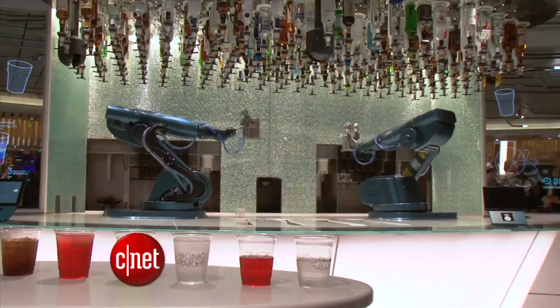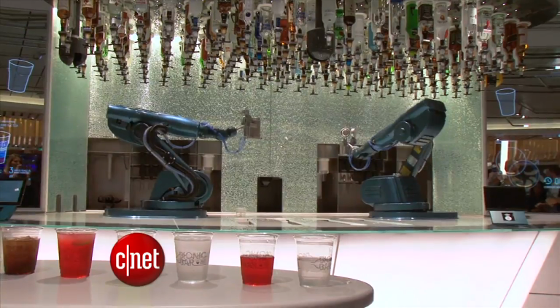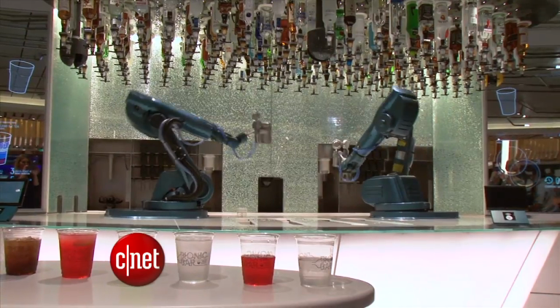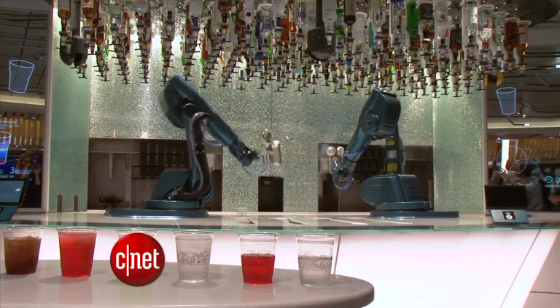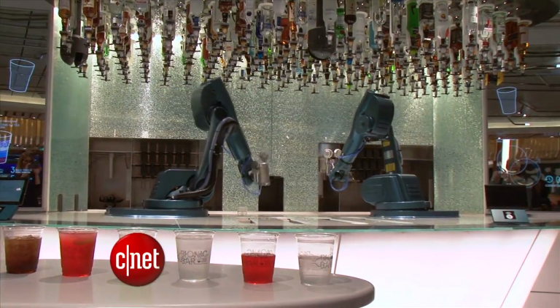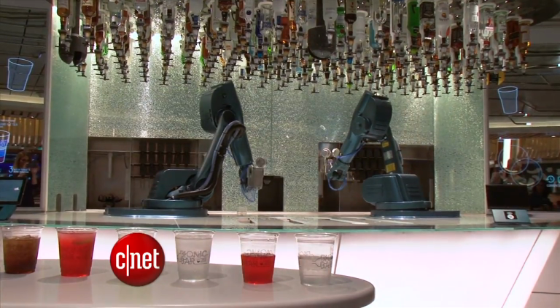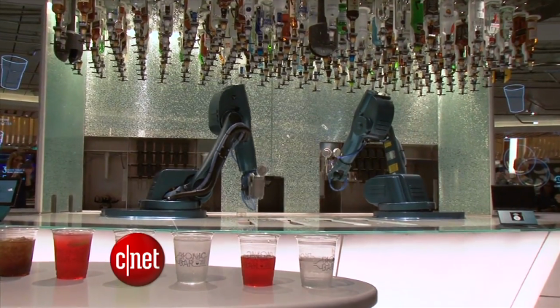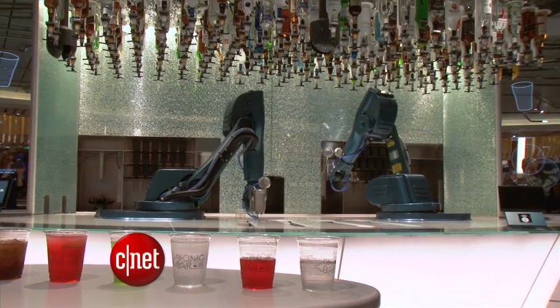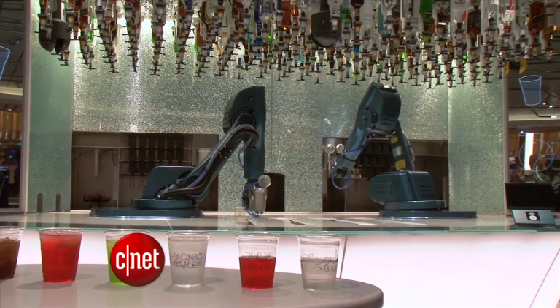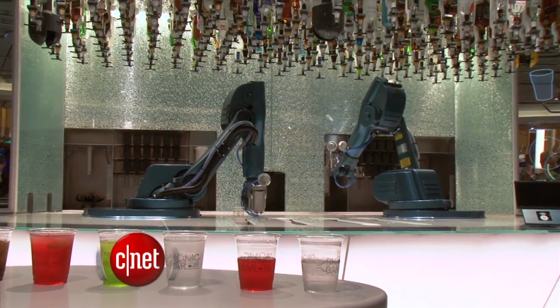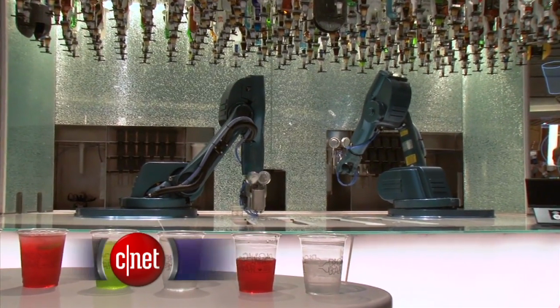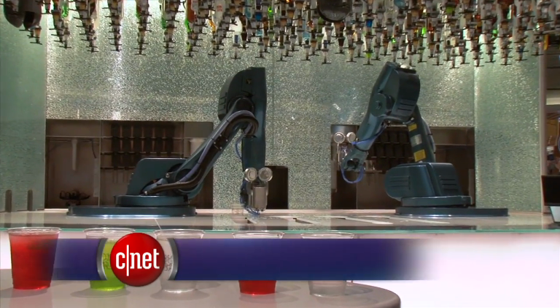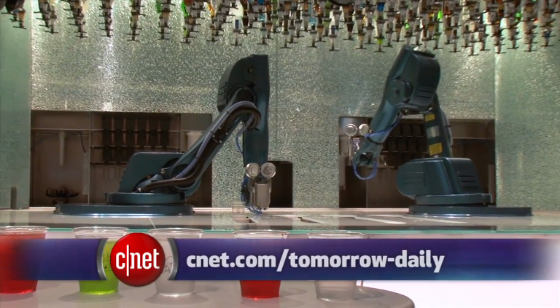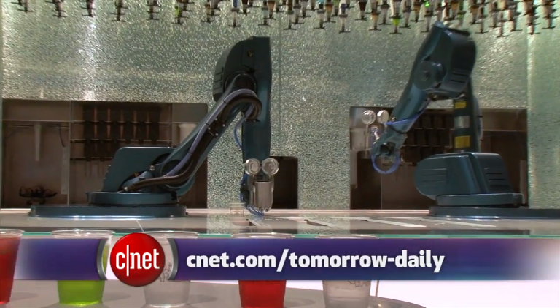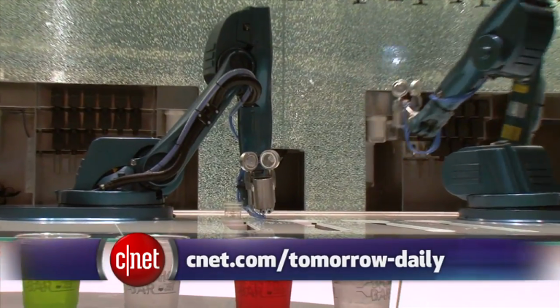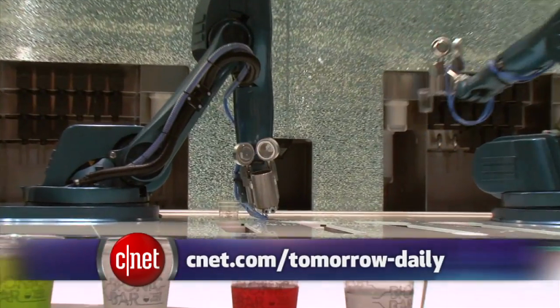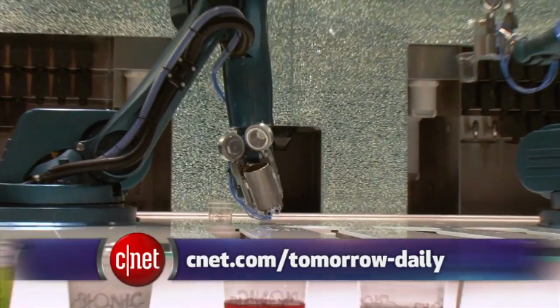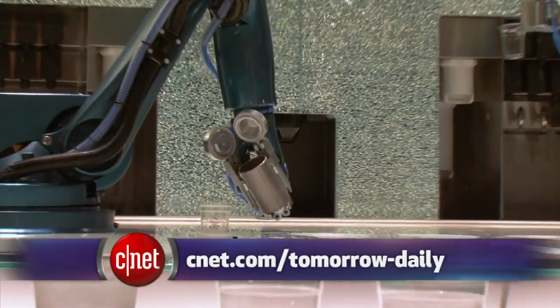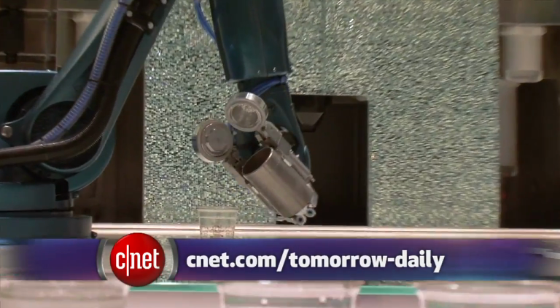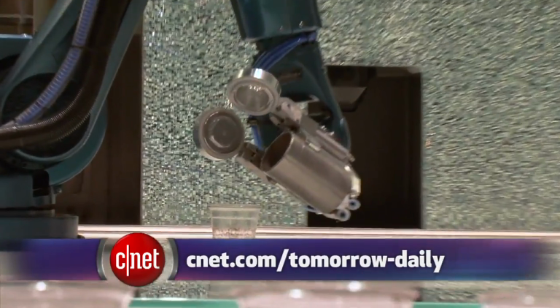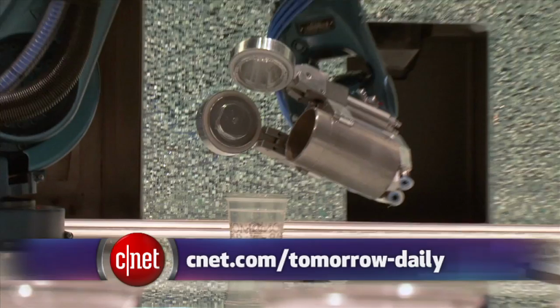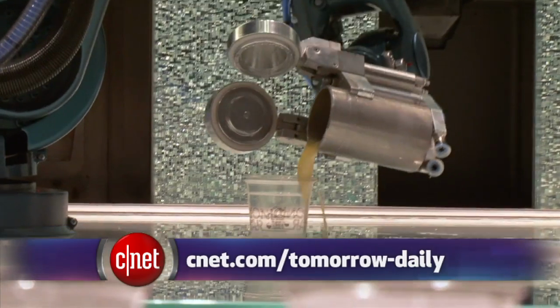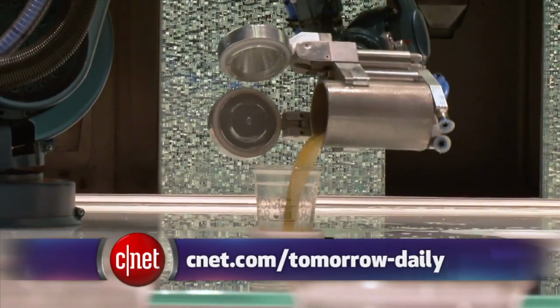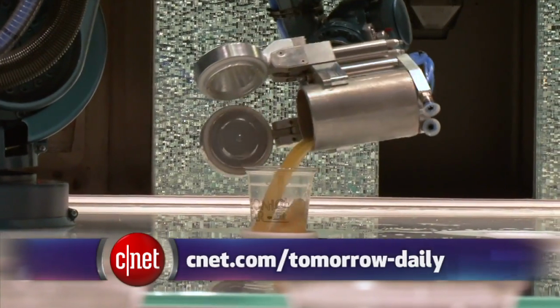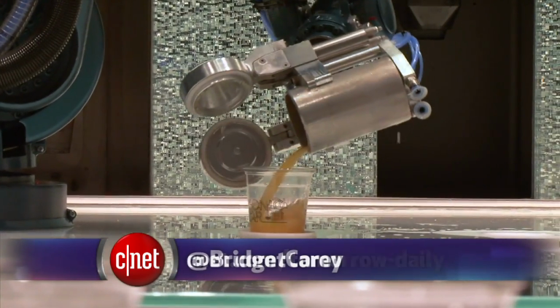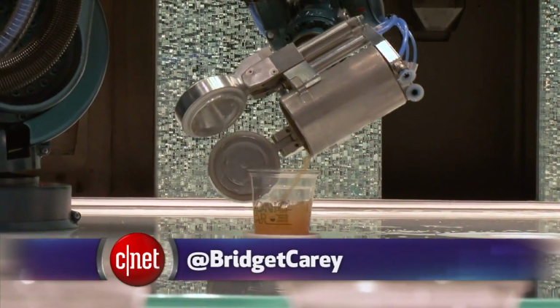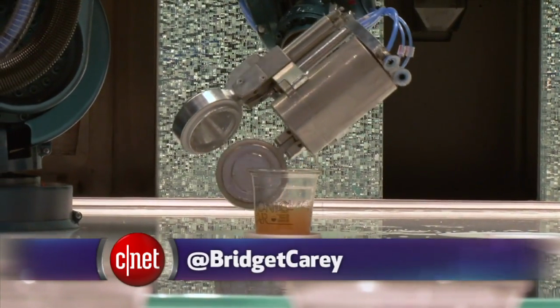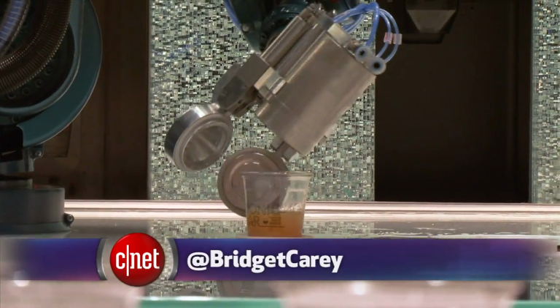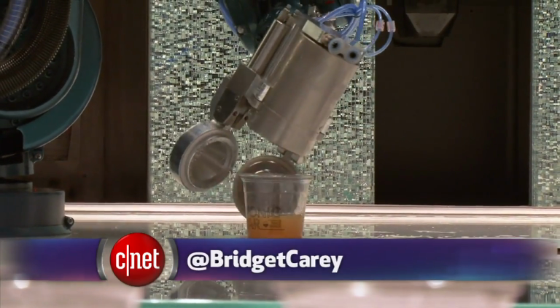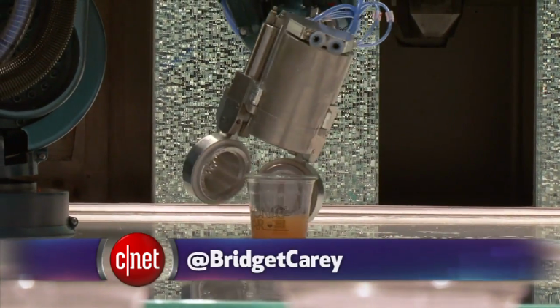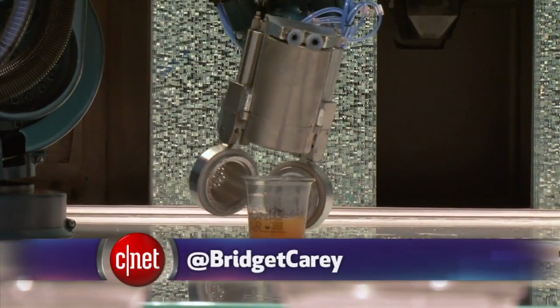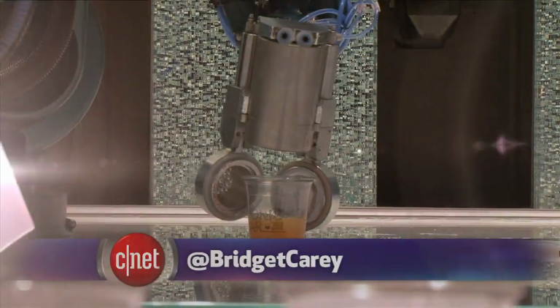To learn more about these robot bartenders, be sure to watch CNET's newest show, Tomorrow Daily. For CNET, I'm Bridget Carey.